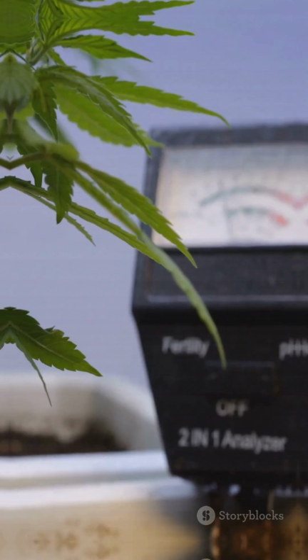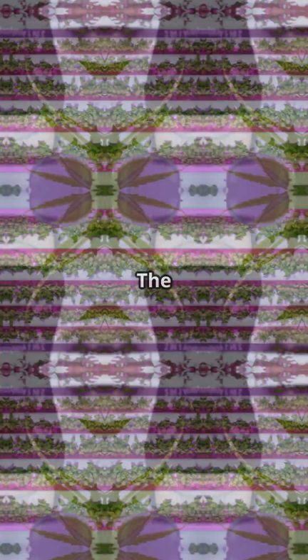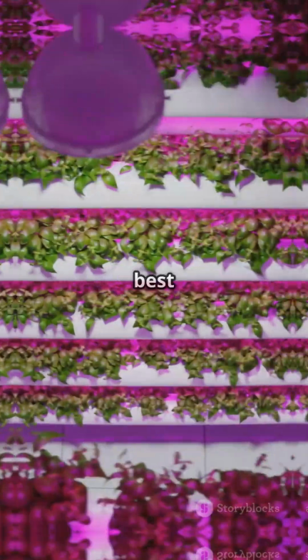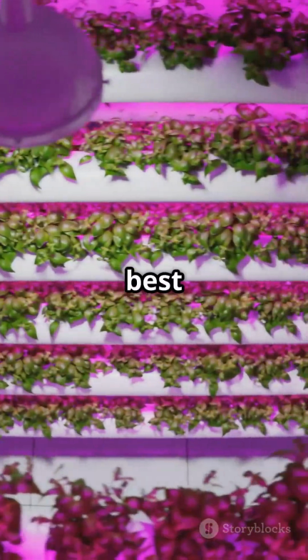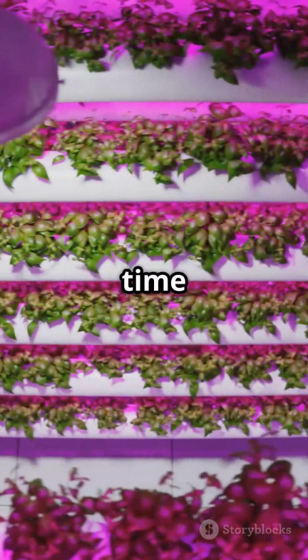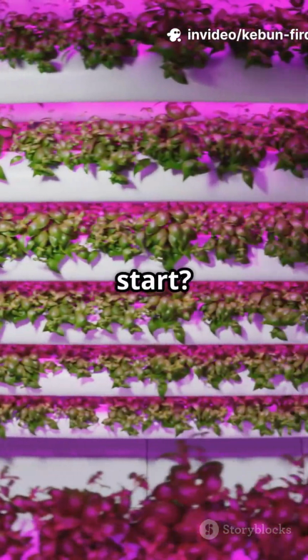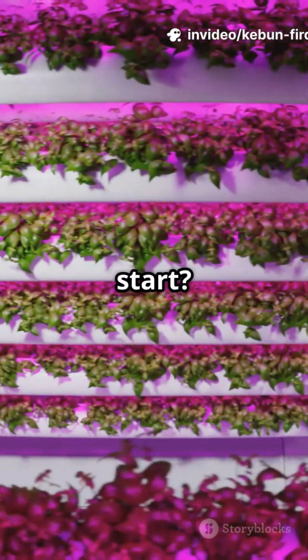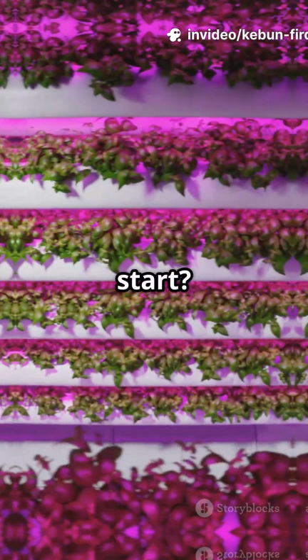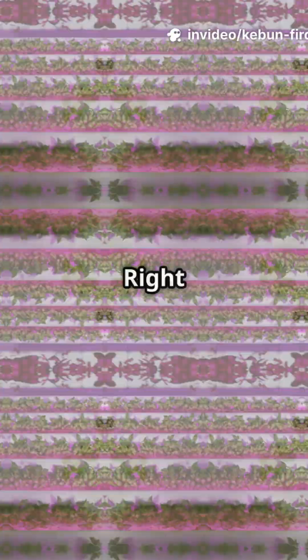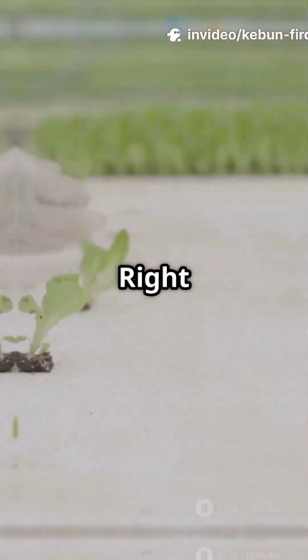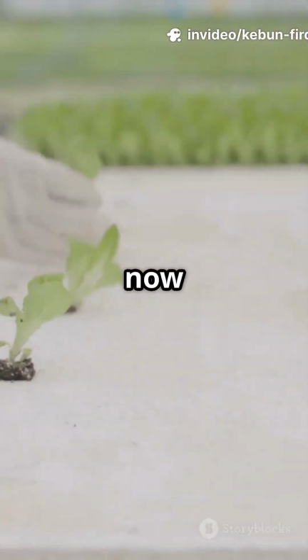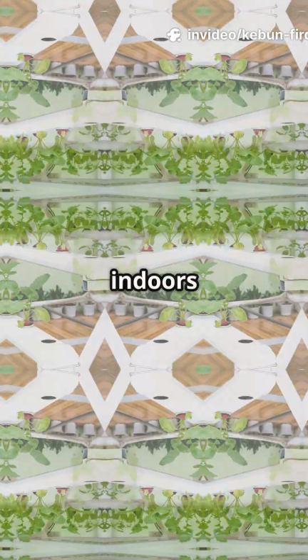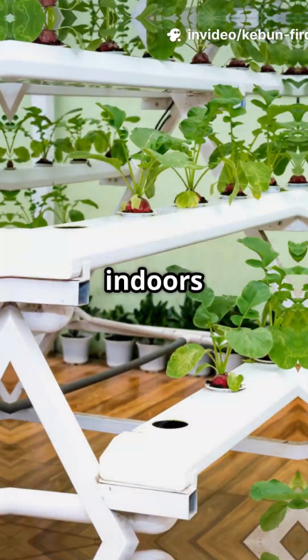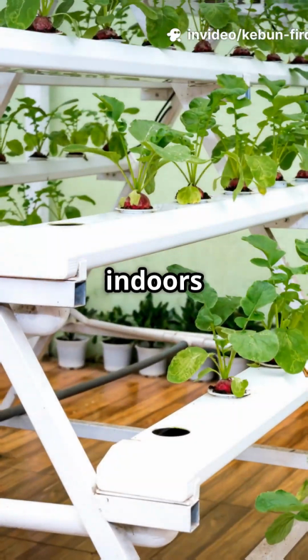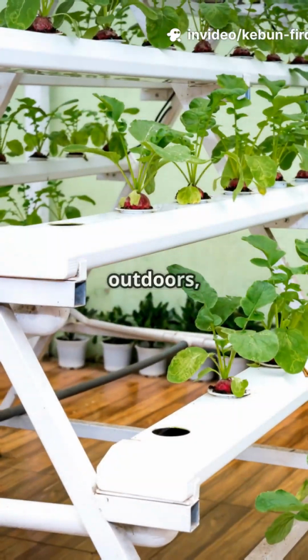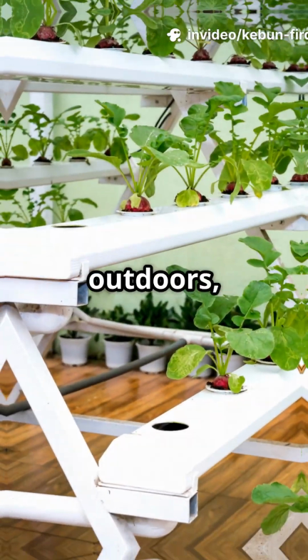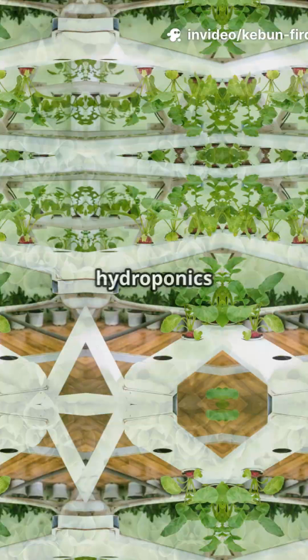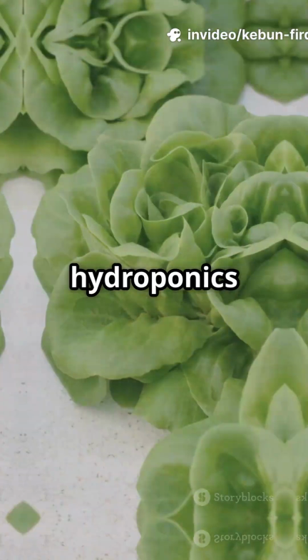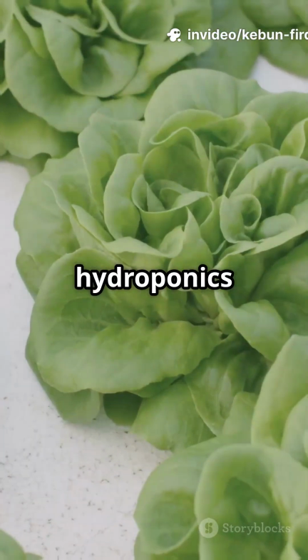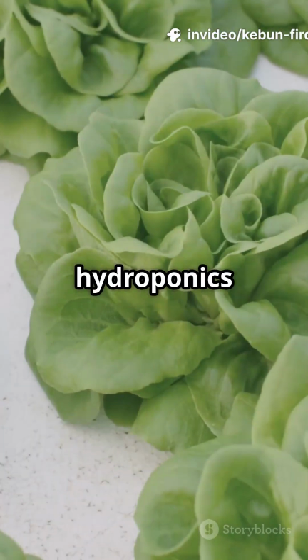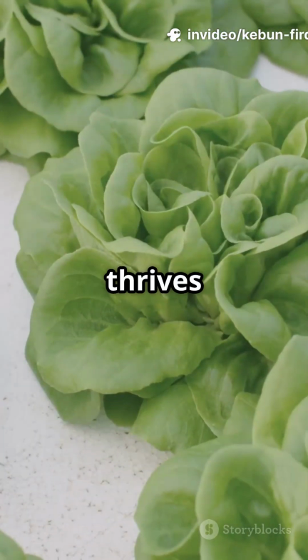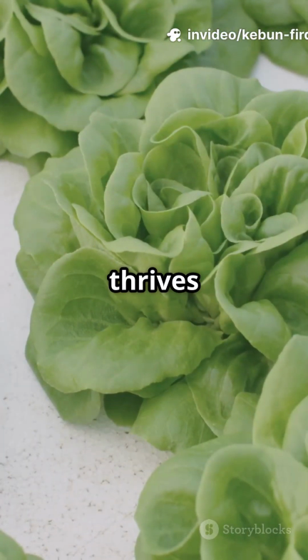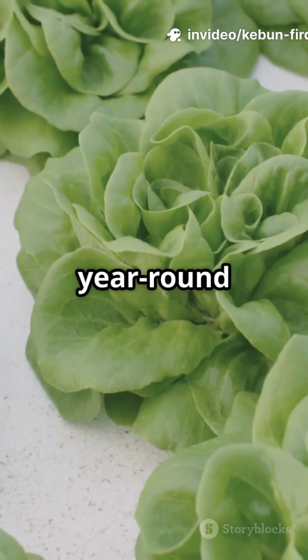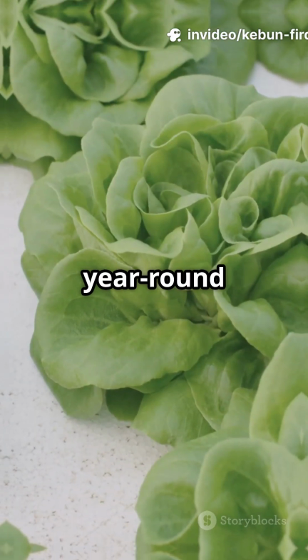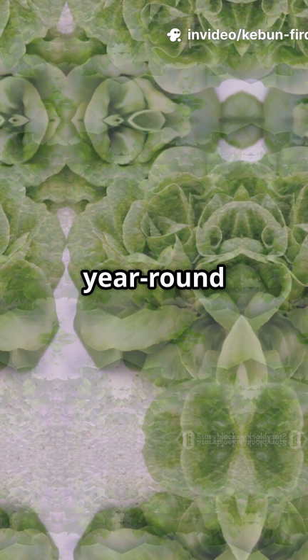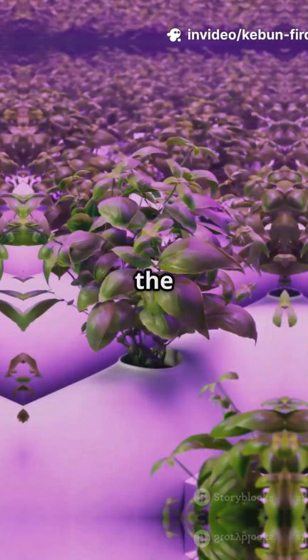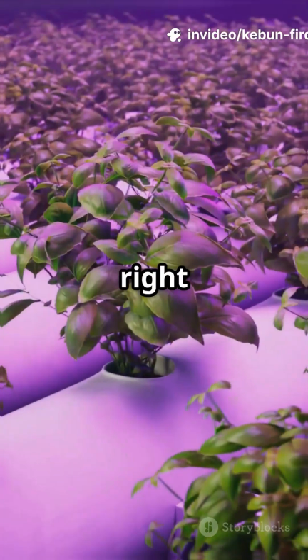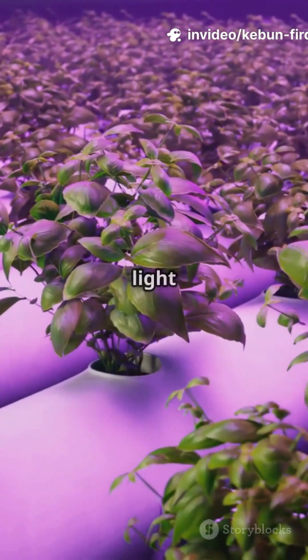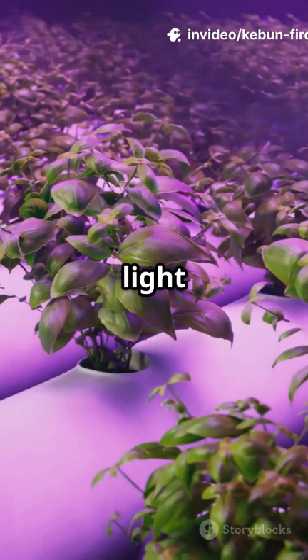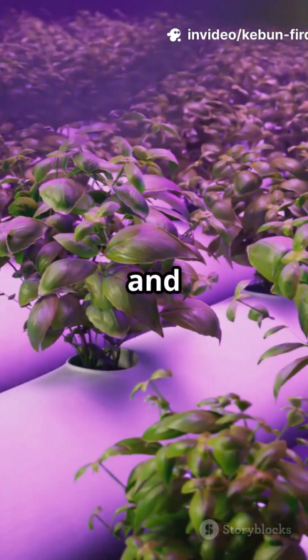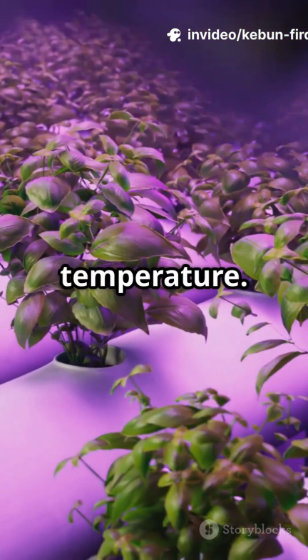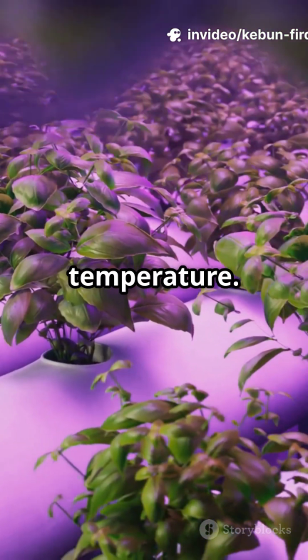The best time to start? Right now. Indoors or outdoors, hydroponics thrives year-round with the right light and temperature.